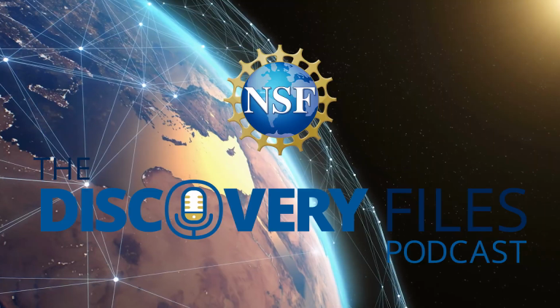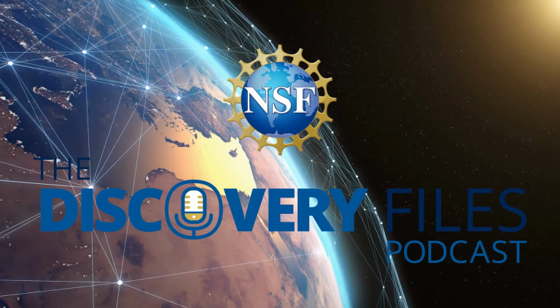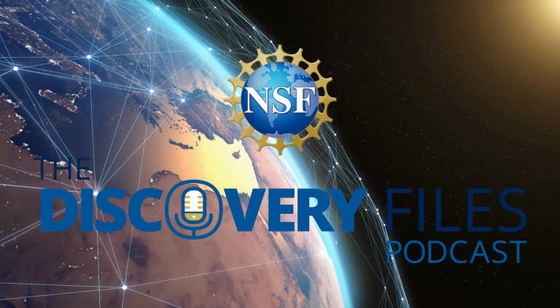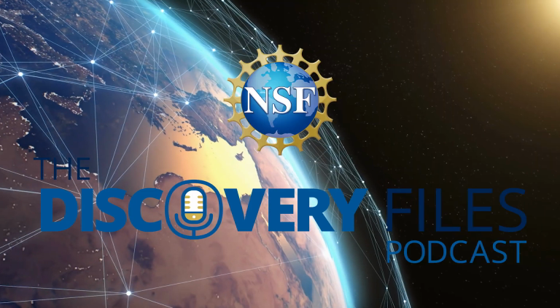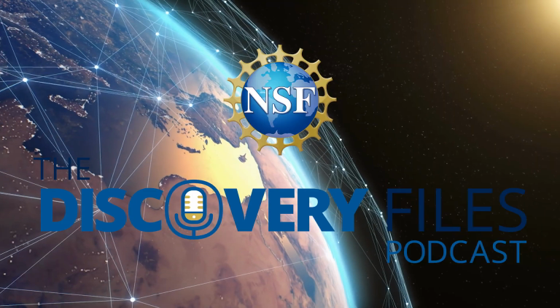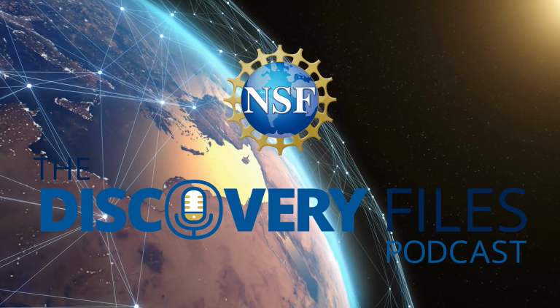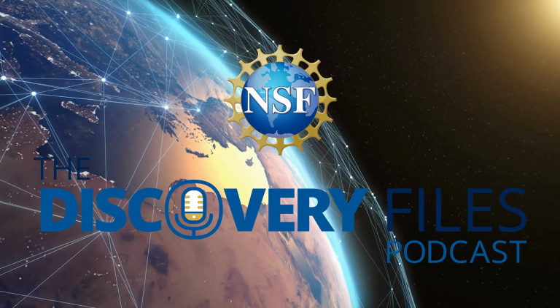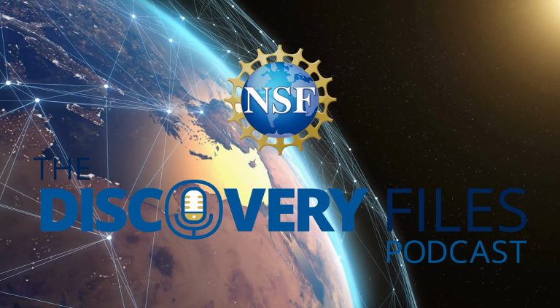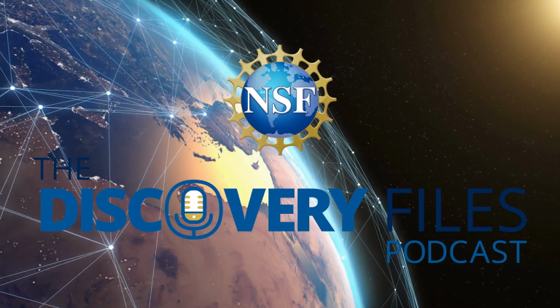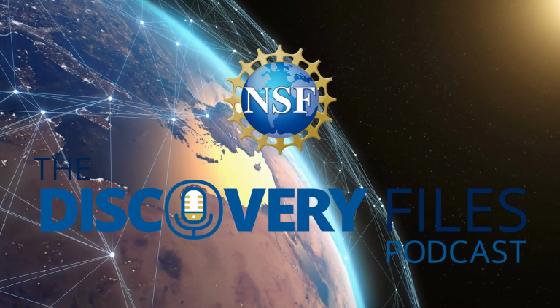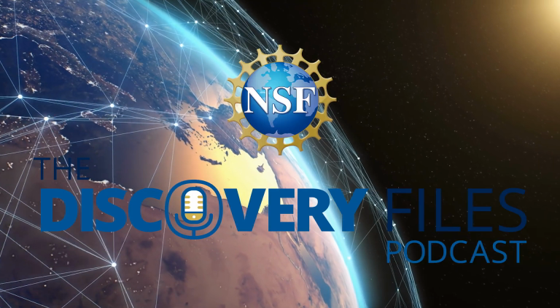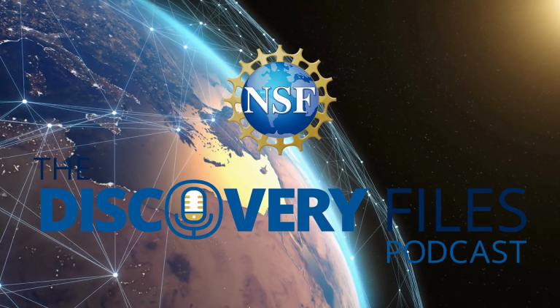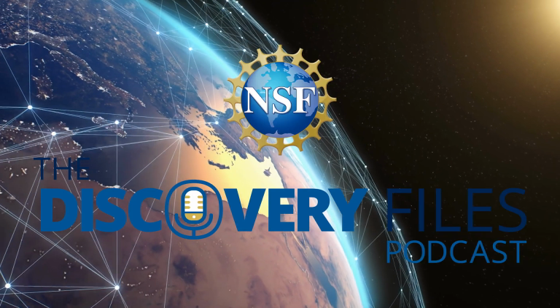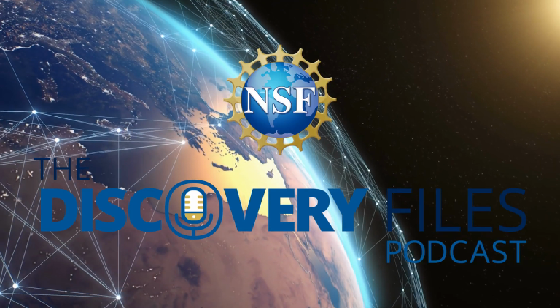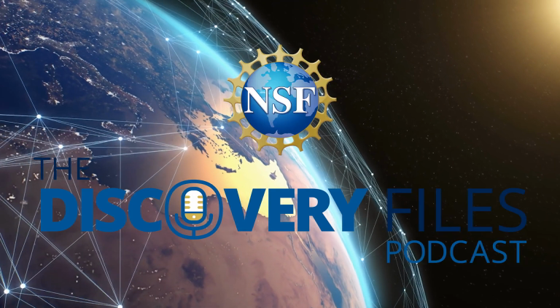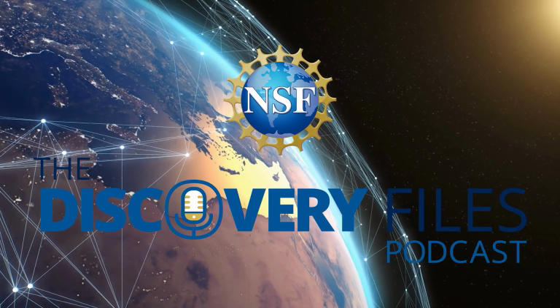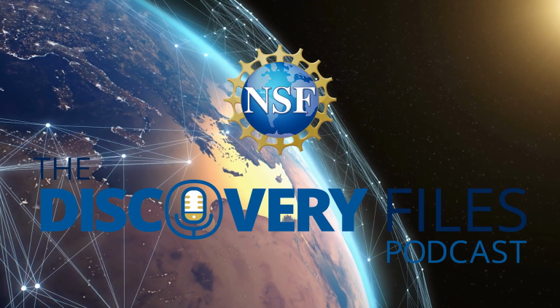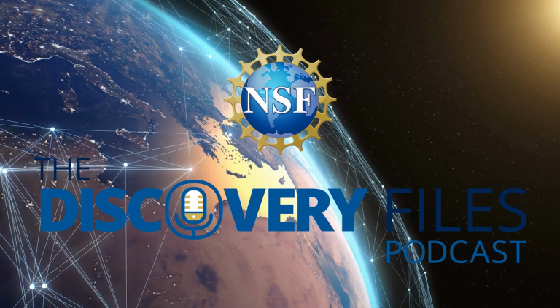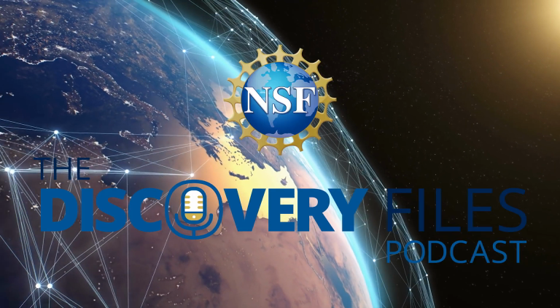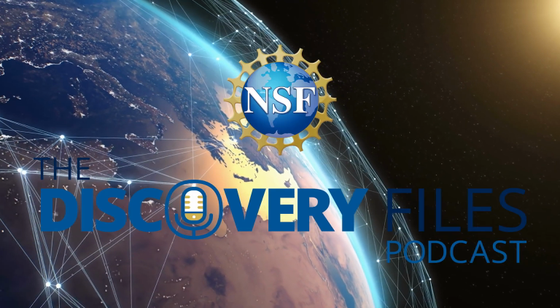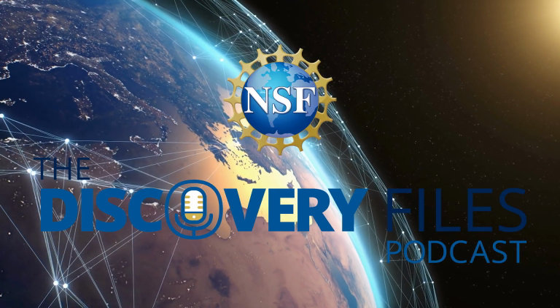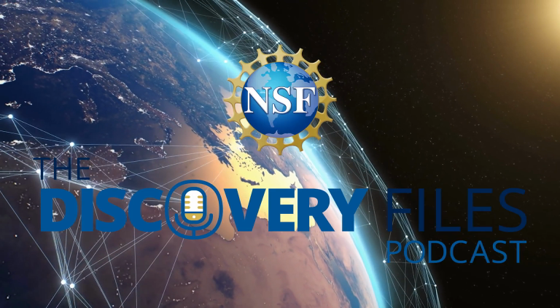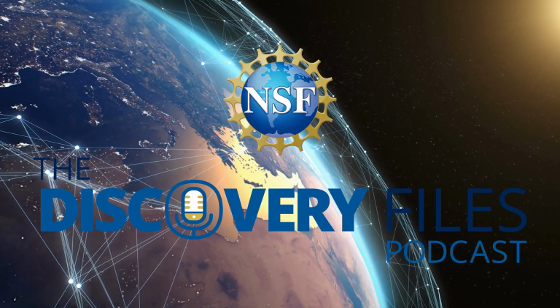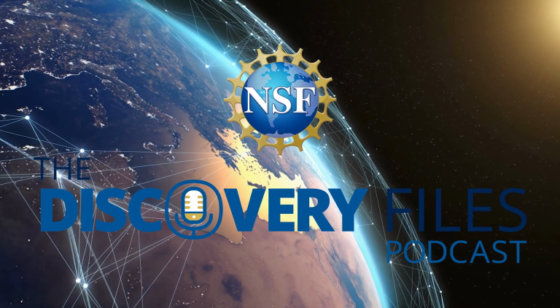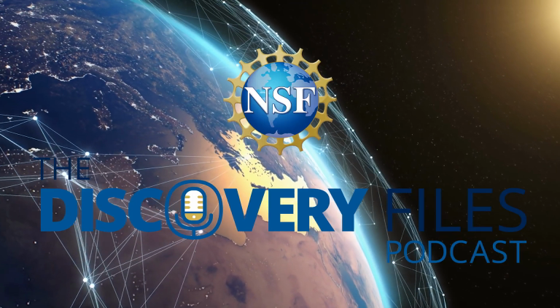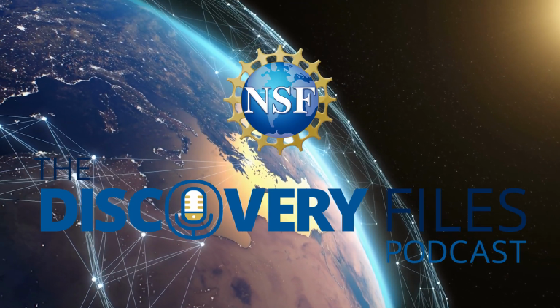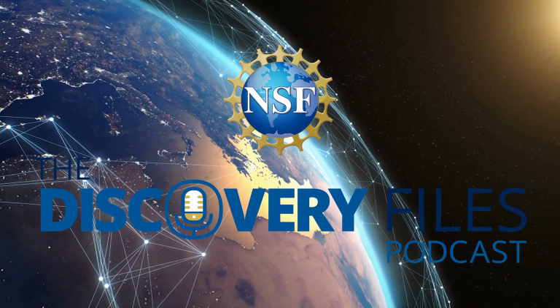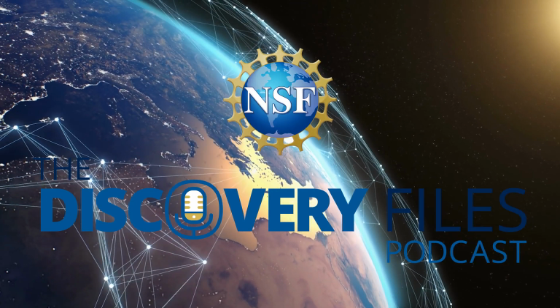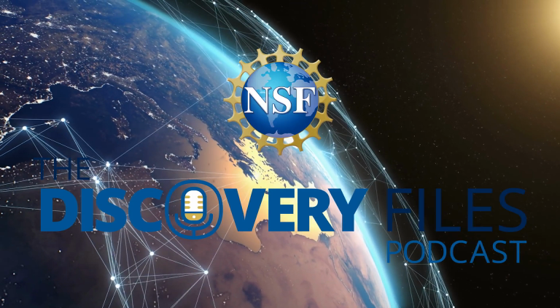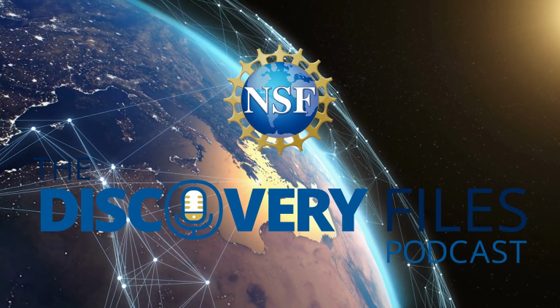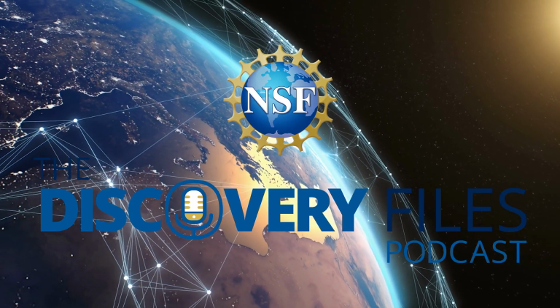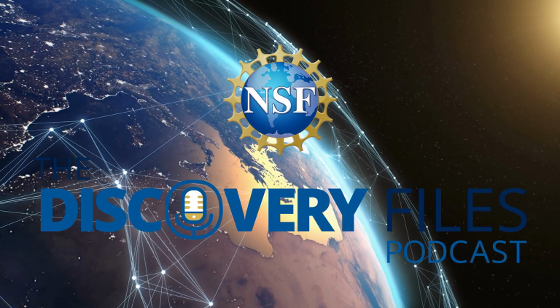This is the Discovery Files podcast from the U.S. National Science Foundation. I'm Nate Potker.